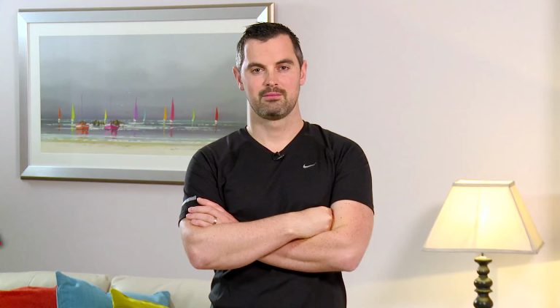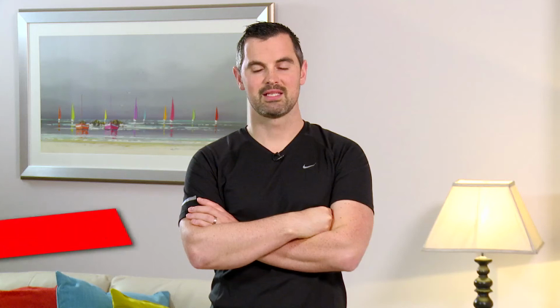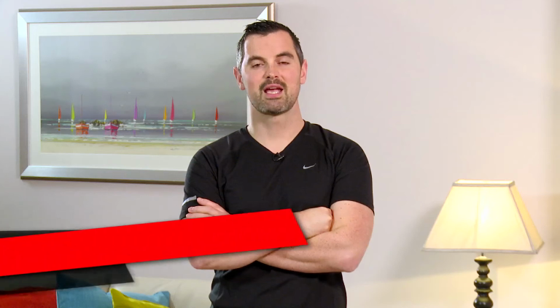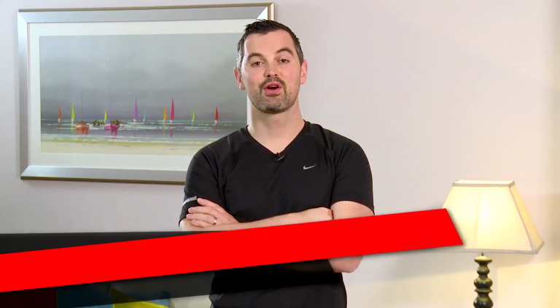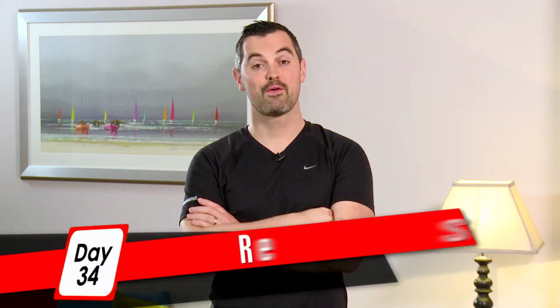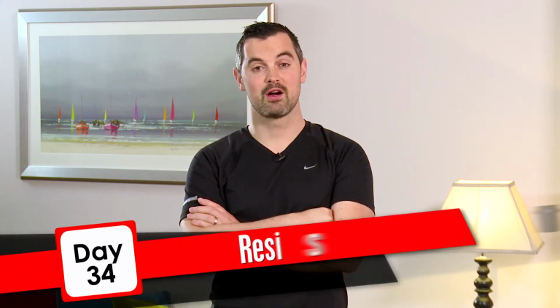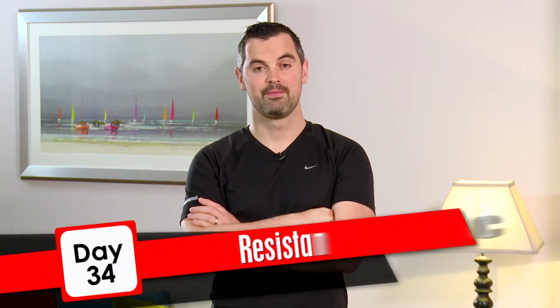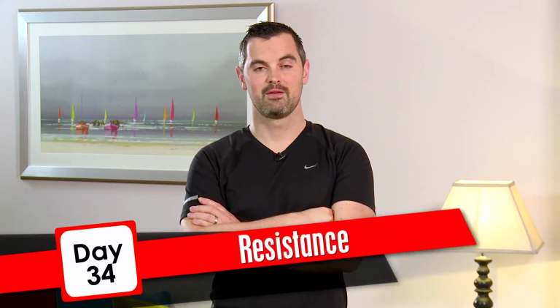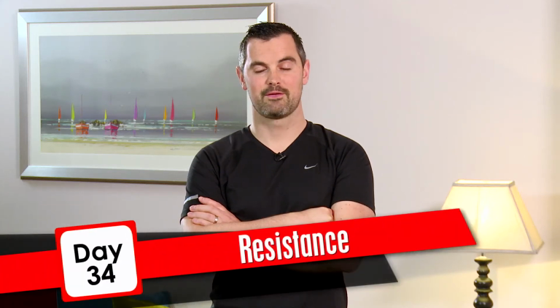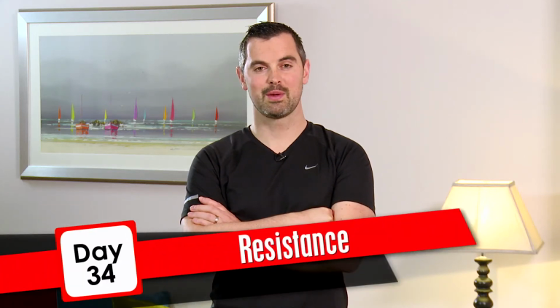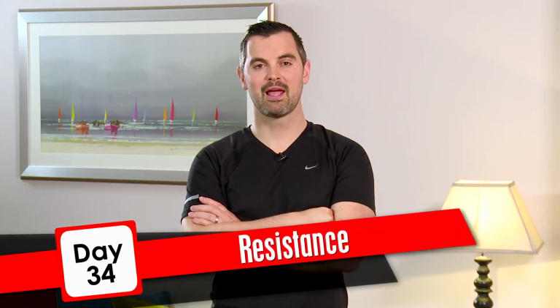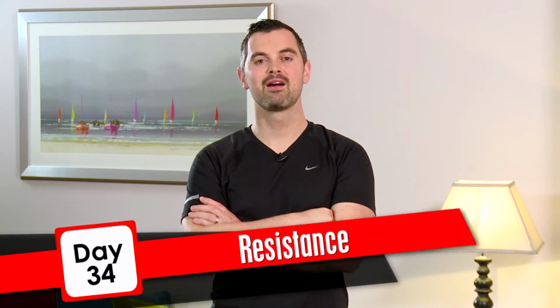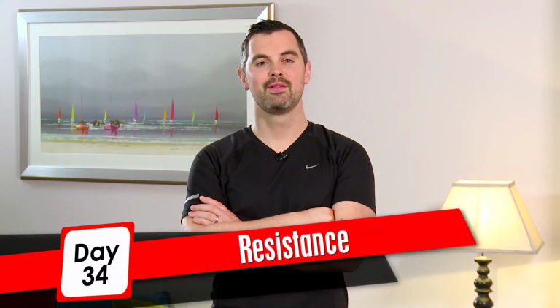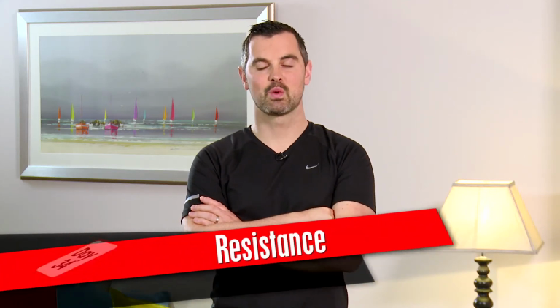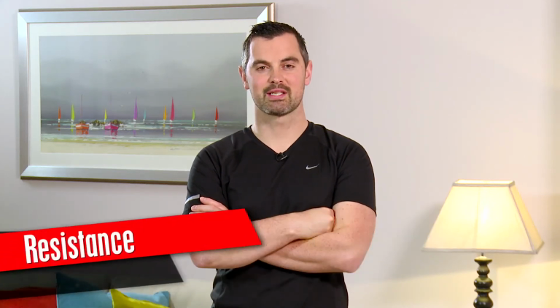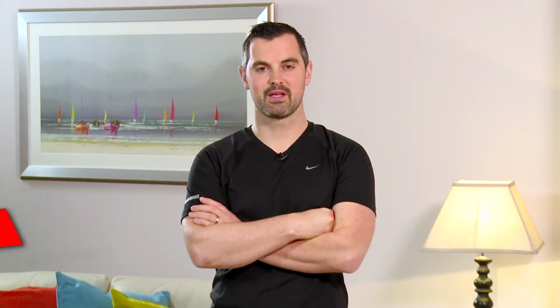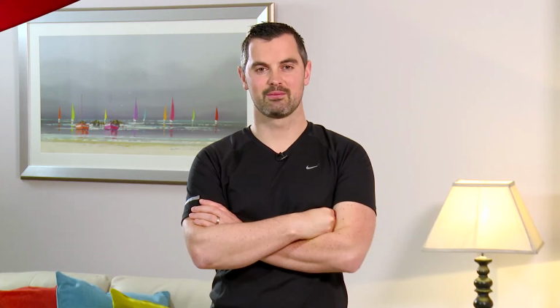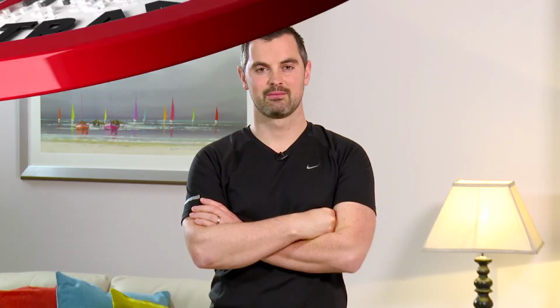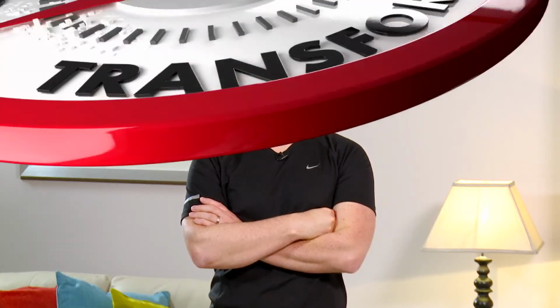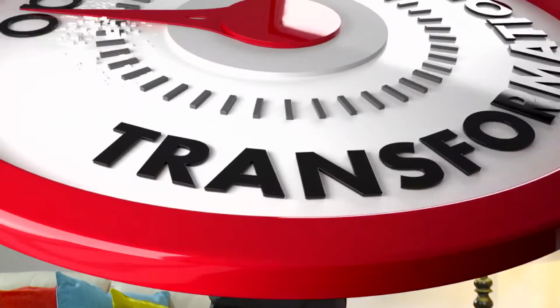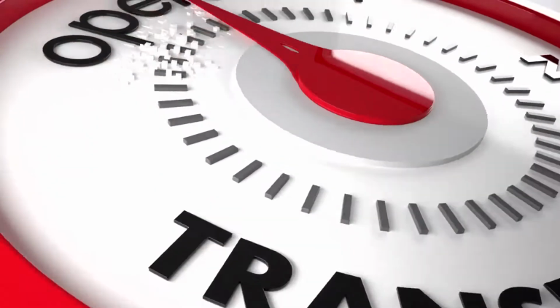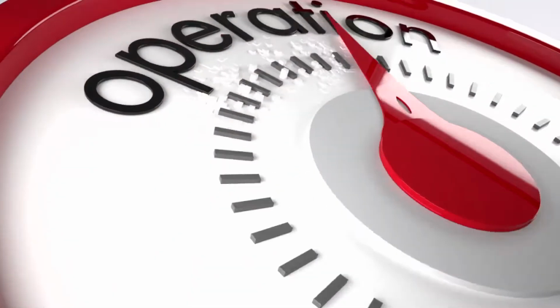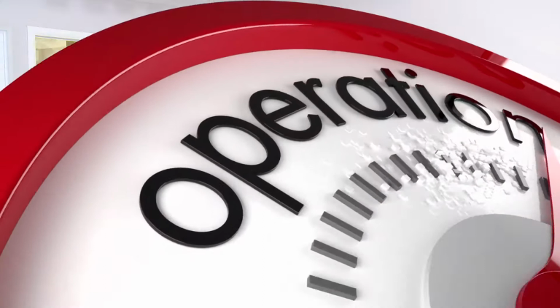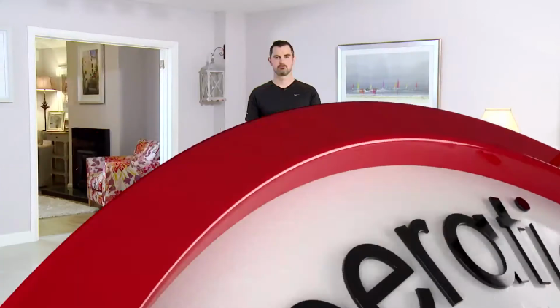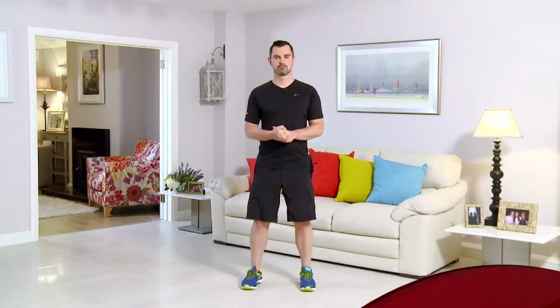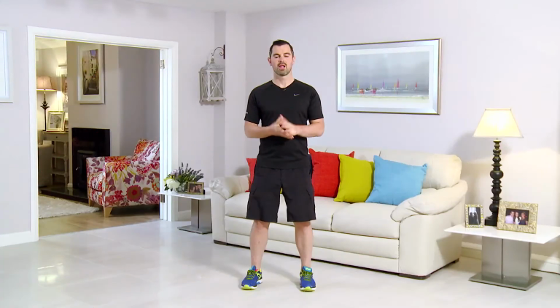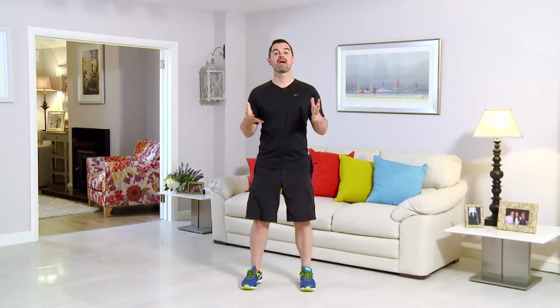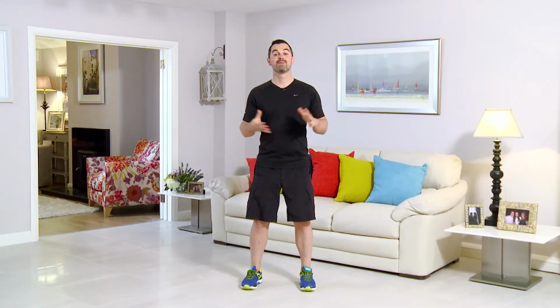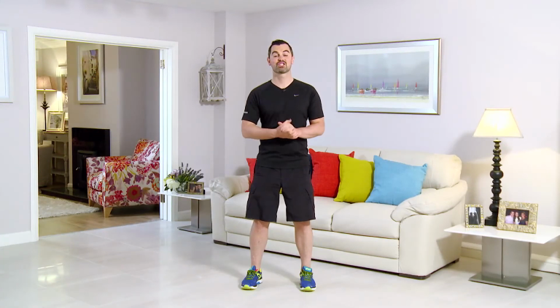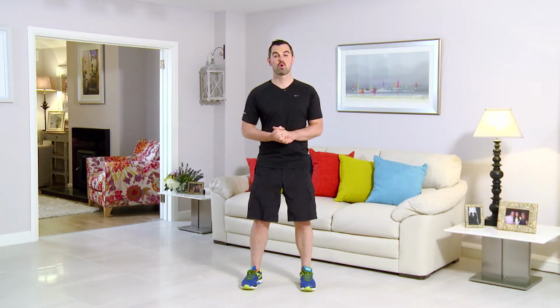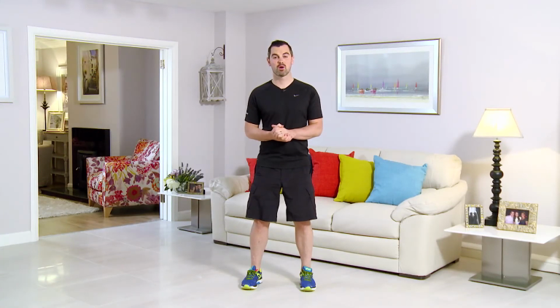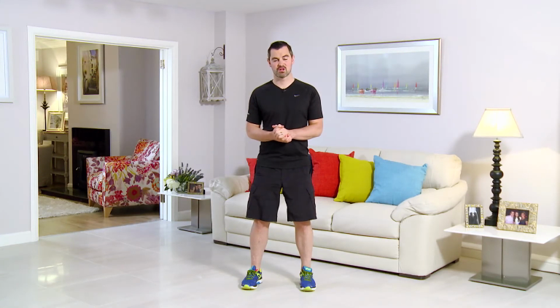It's day 34. If you're following Claire, this workout's for you. Okay, let's get your warm-up done.